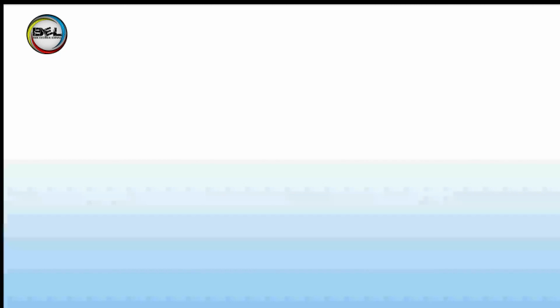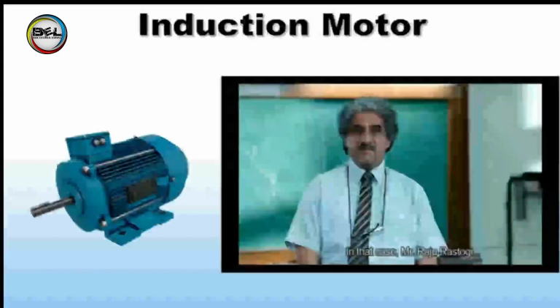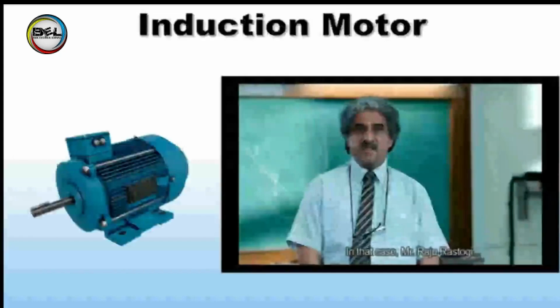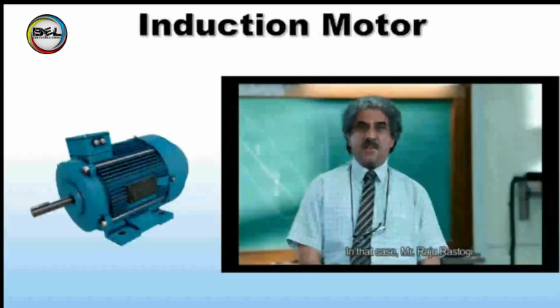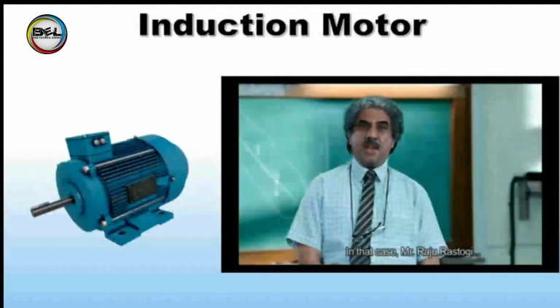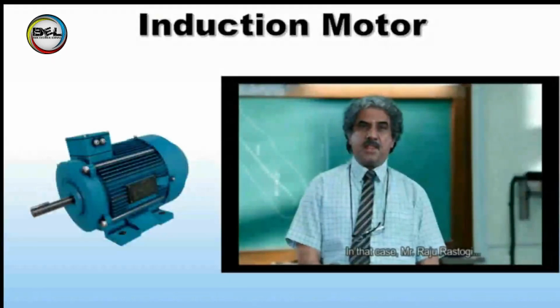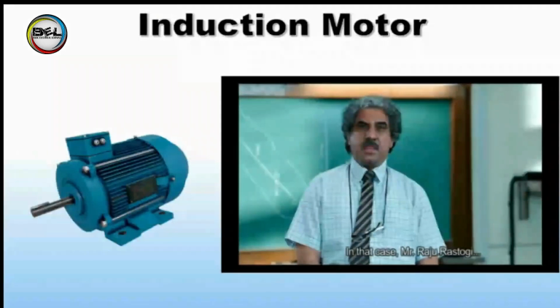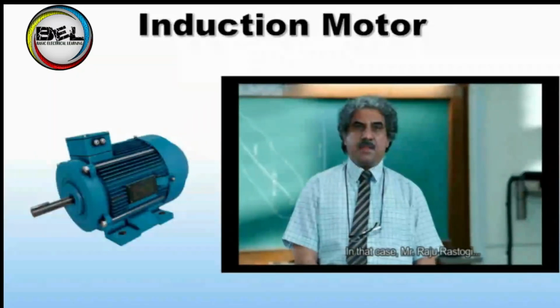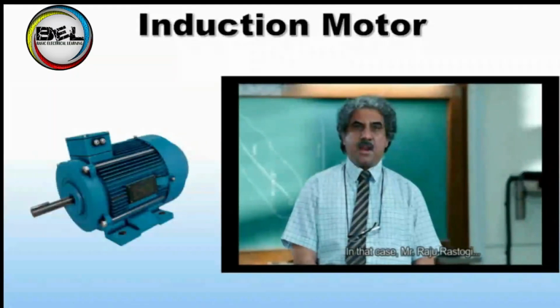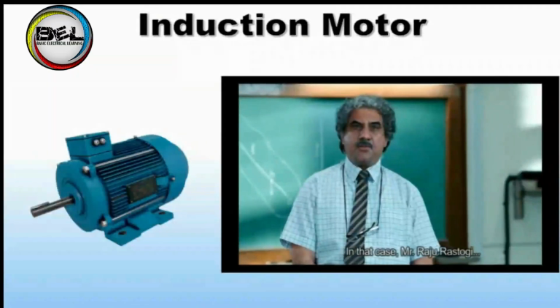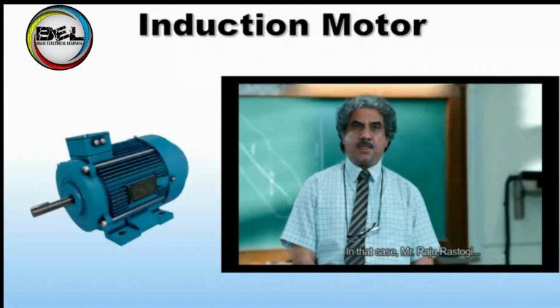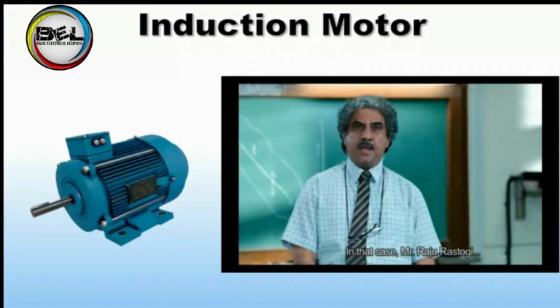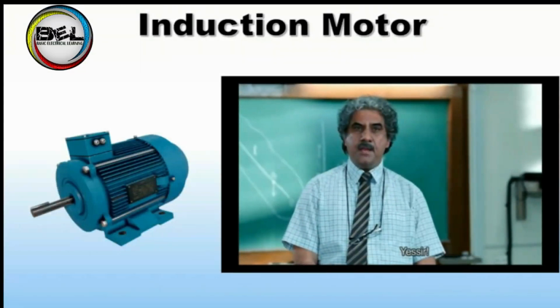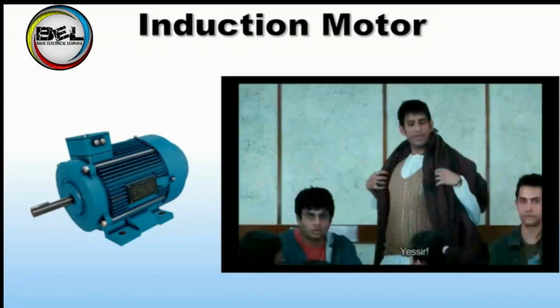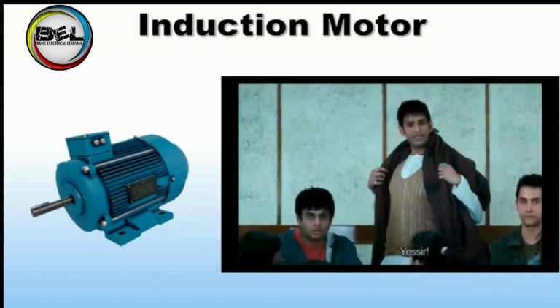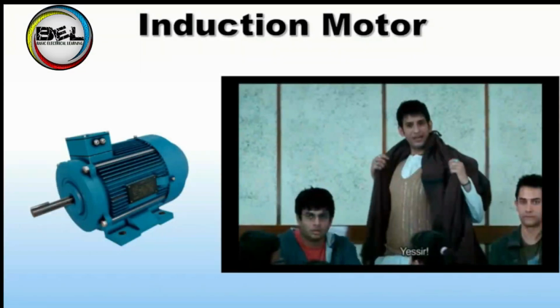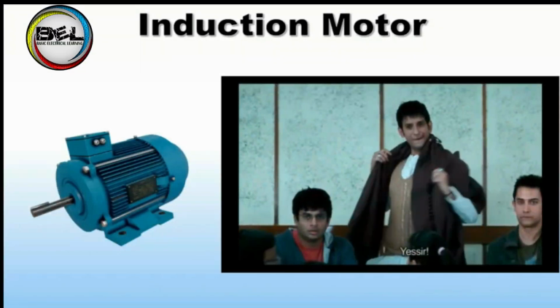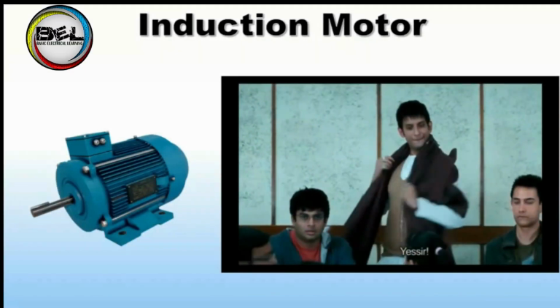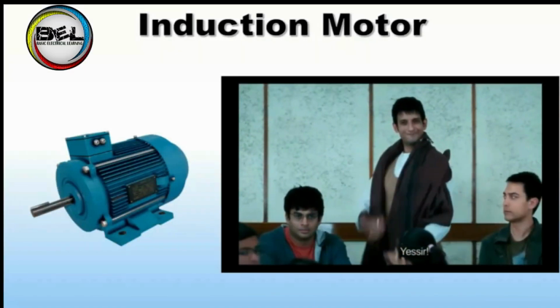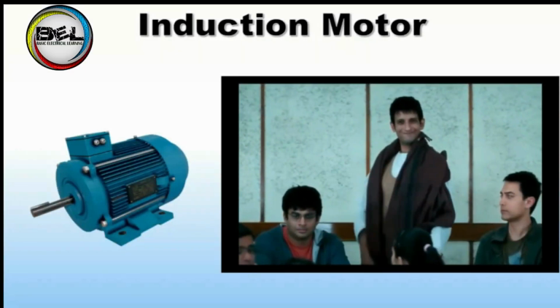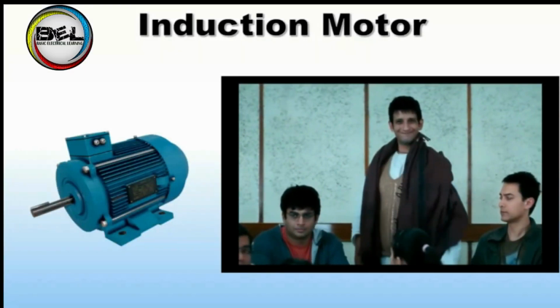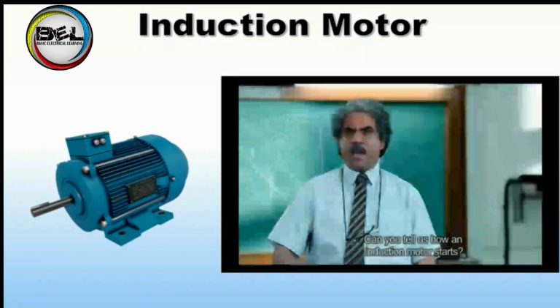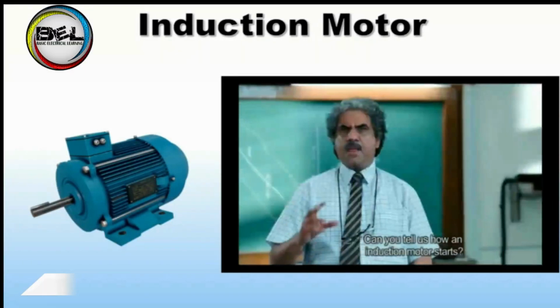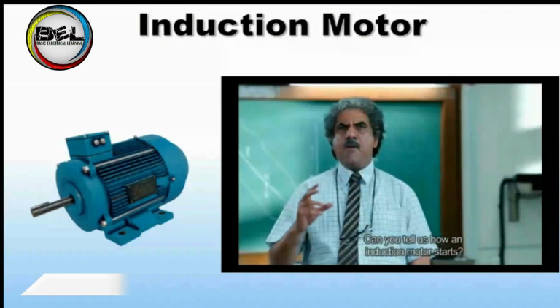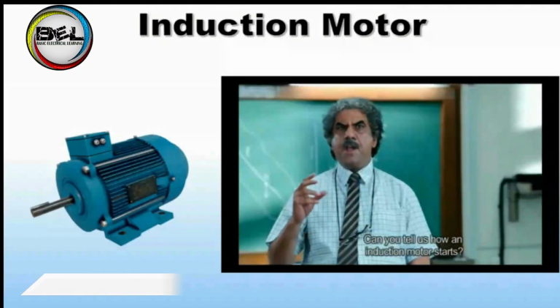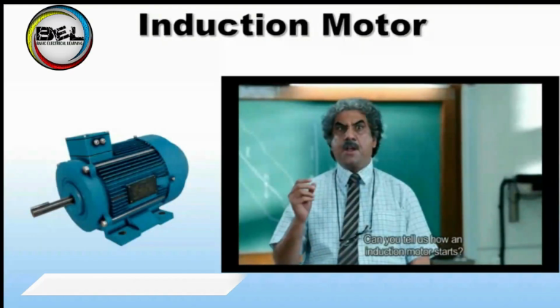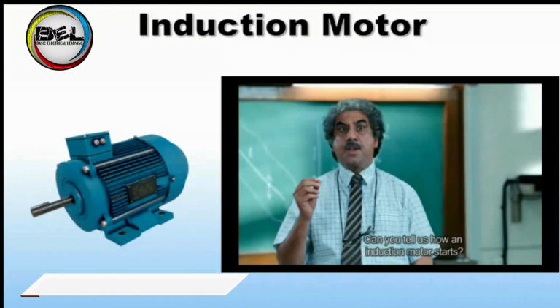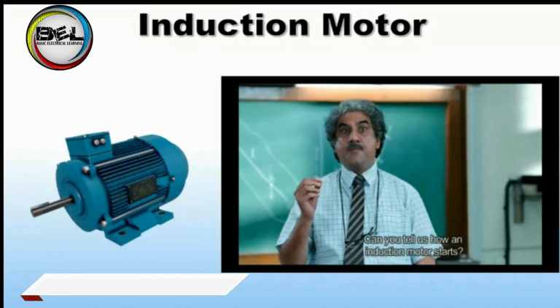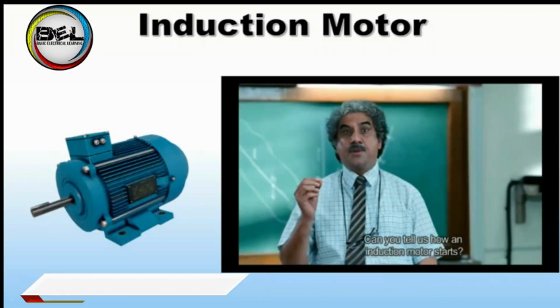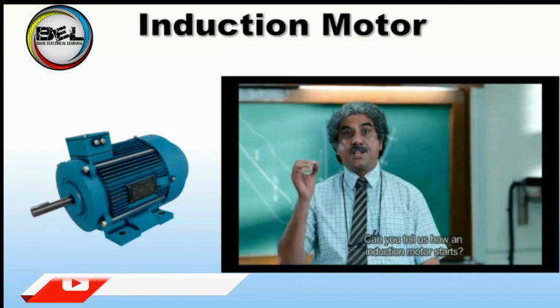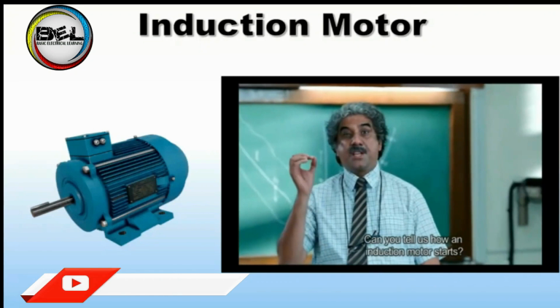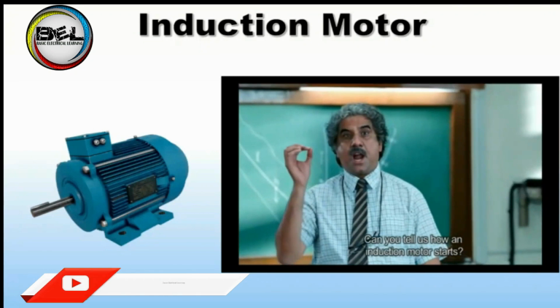In that case, Mr. Raju Rastogi, can you tell us how an induction motor starts?